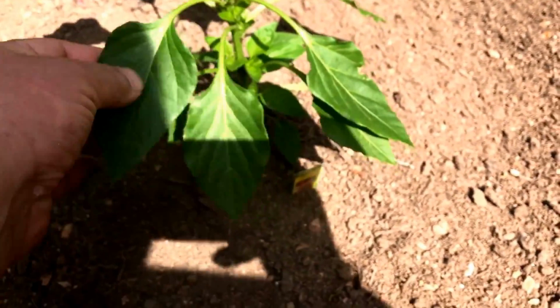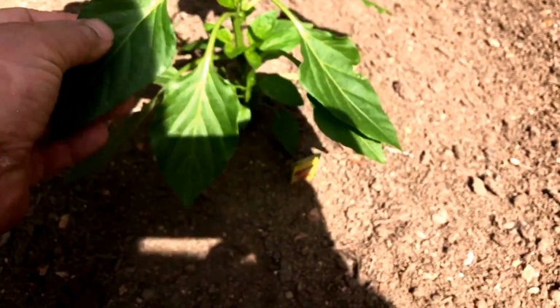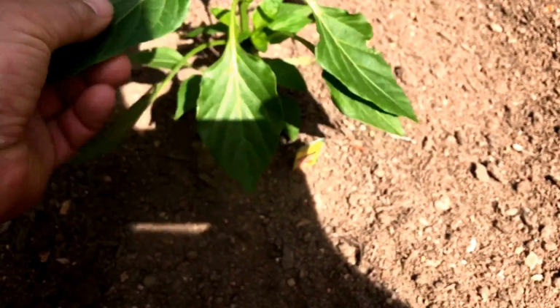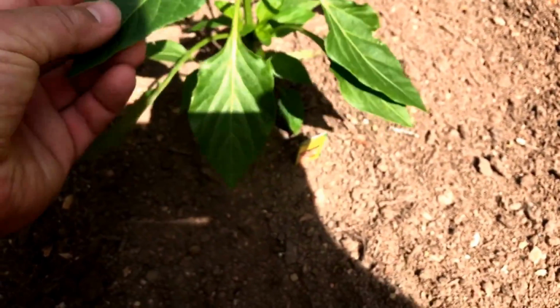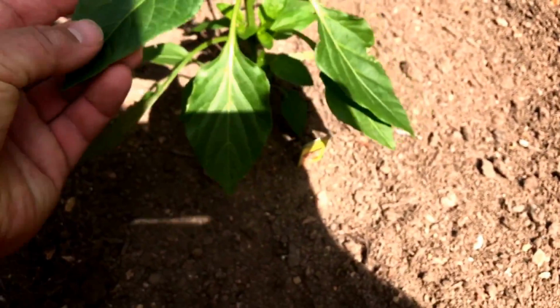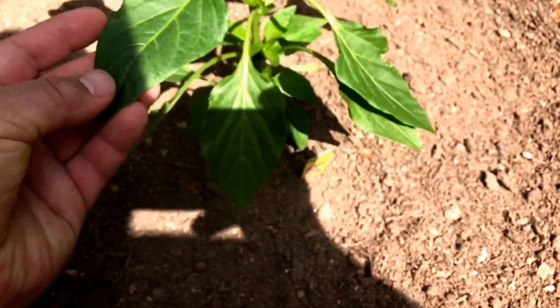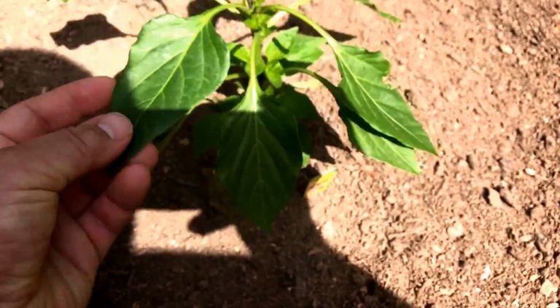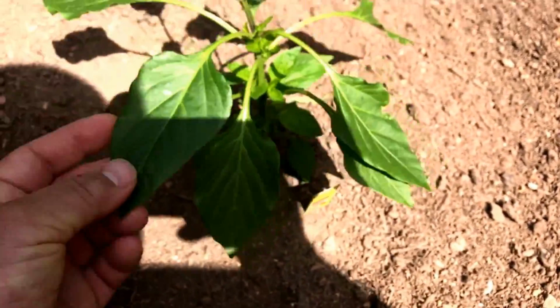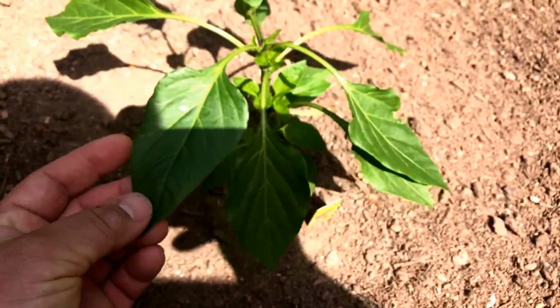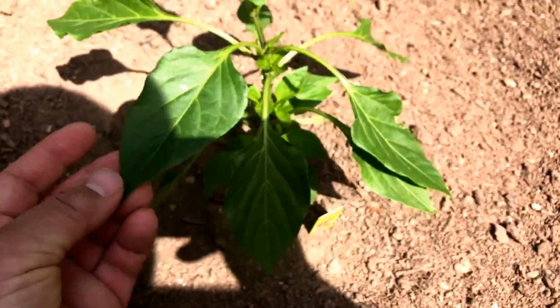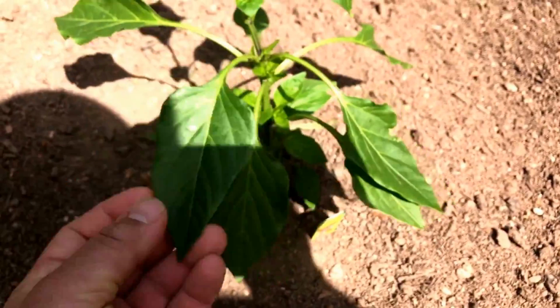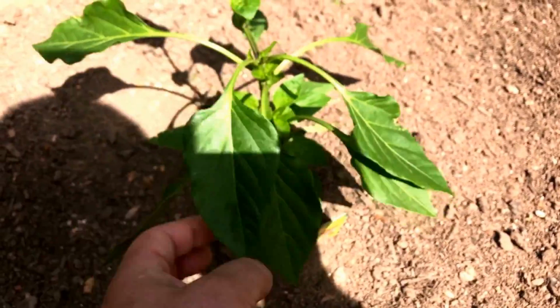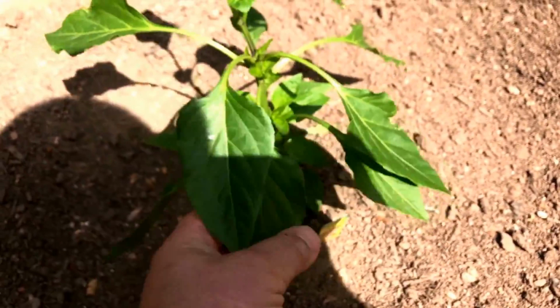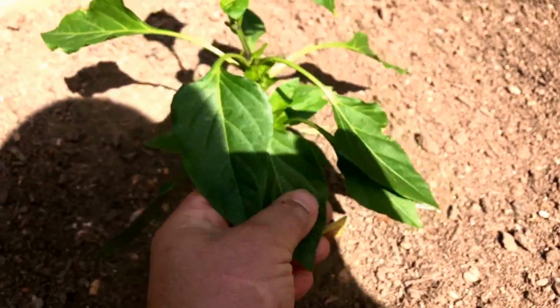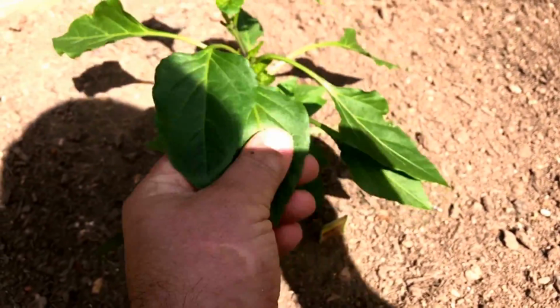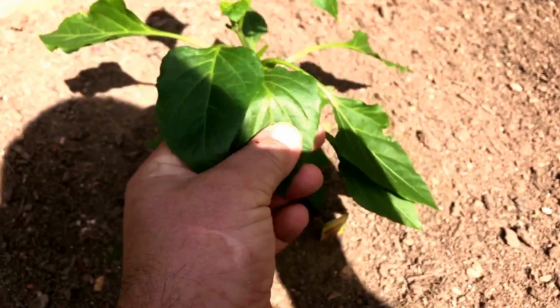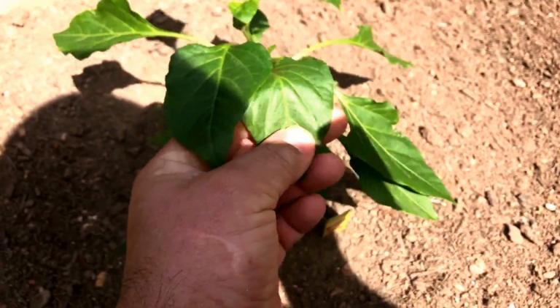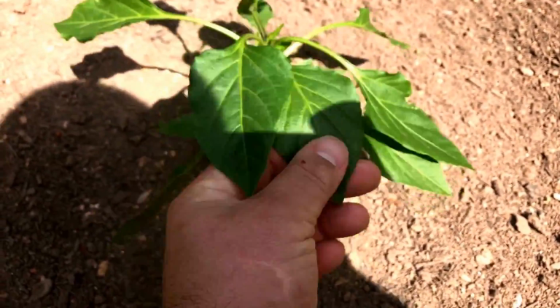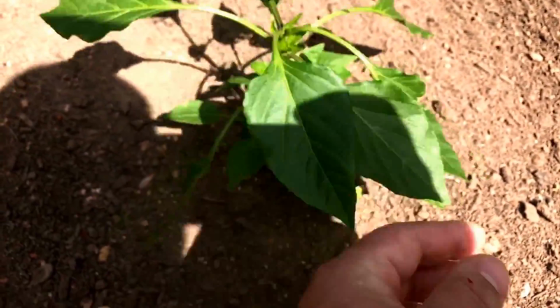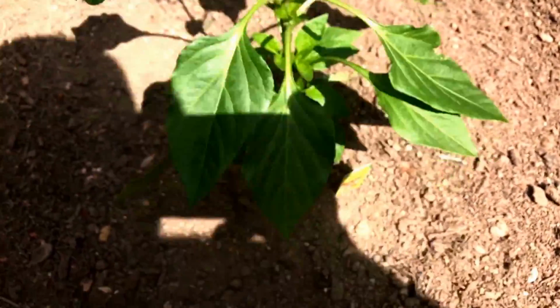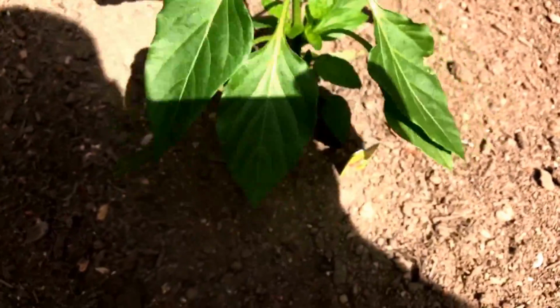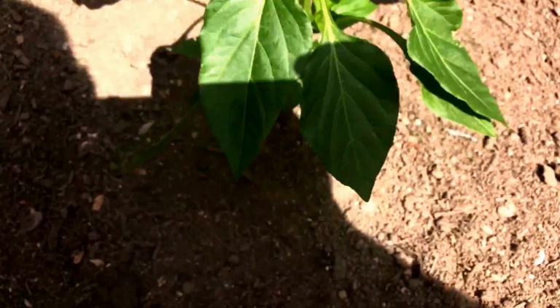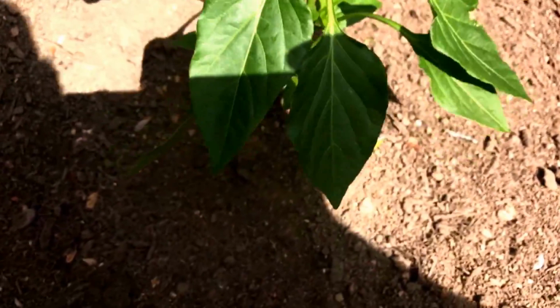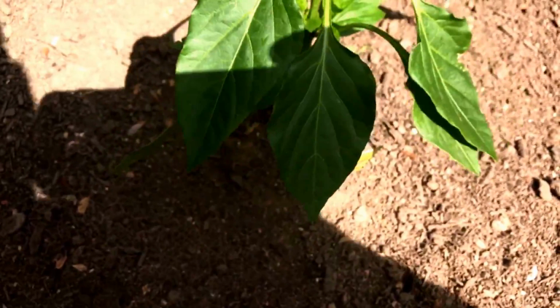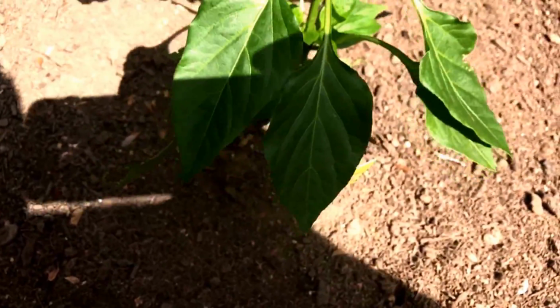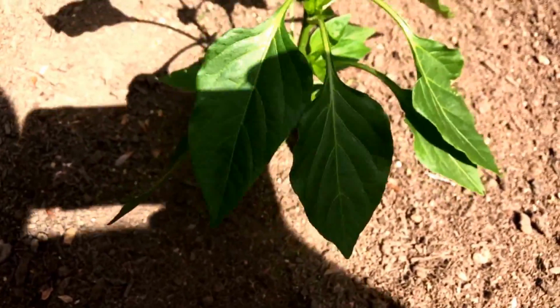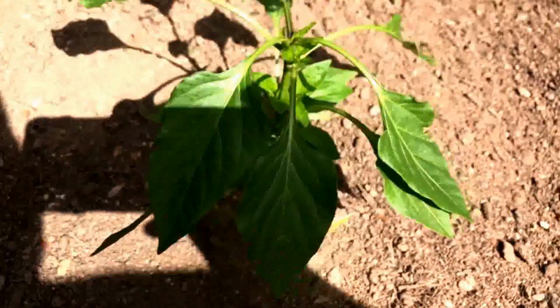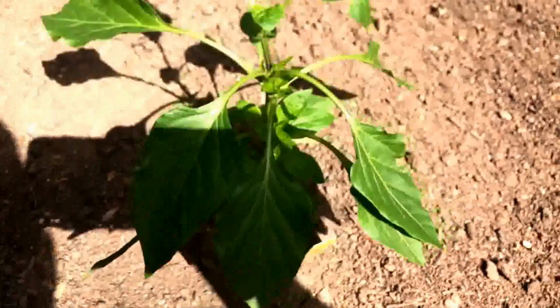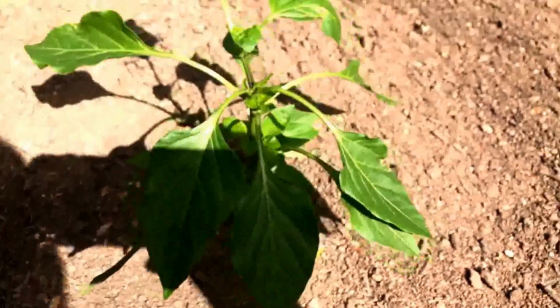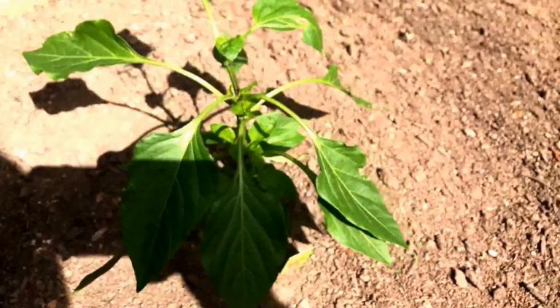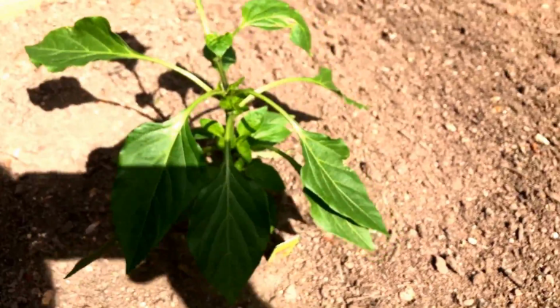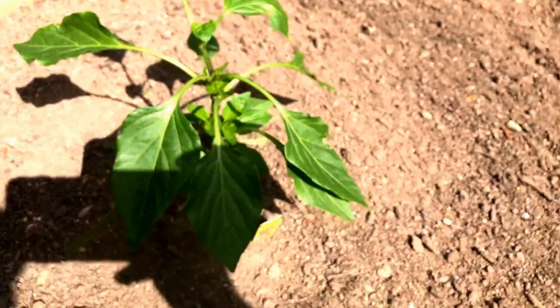The Gypsy is growing about as perfect as it can get — completely green, no leaf issues whatsoever.